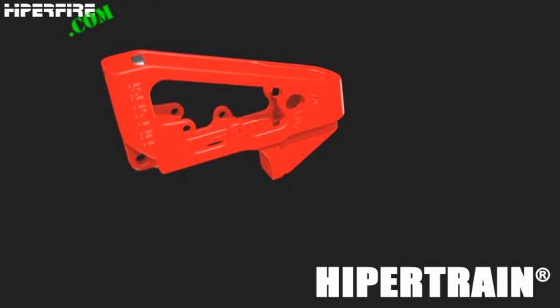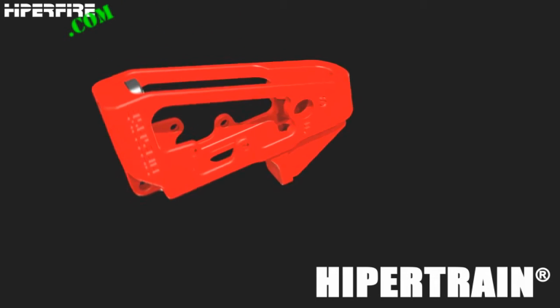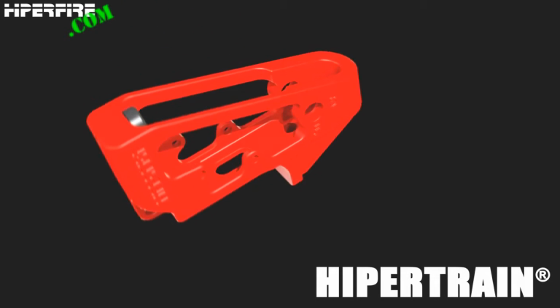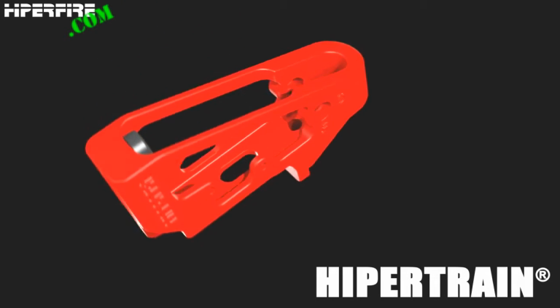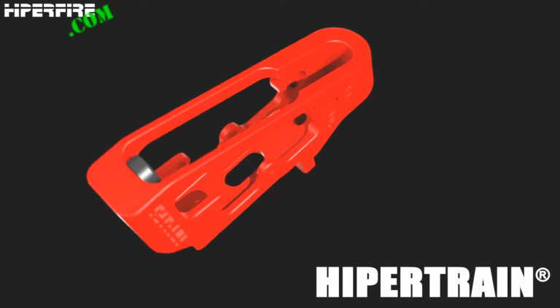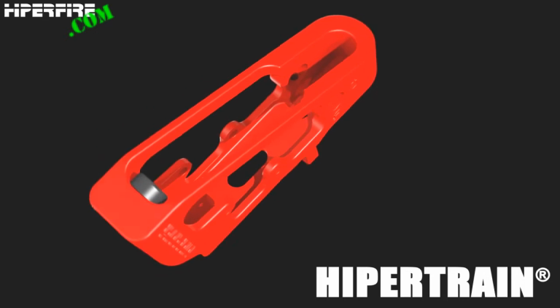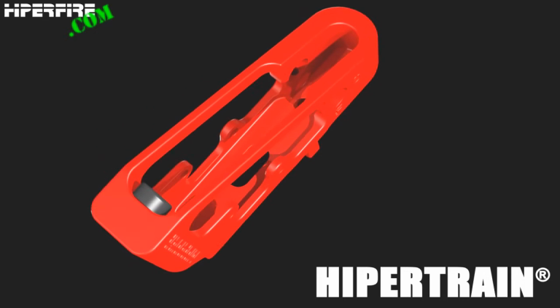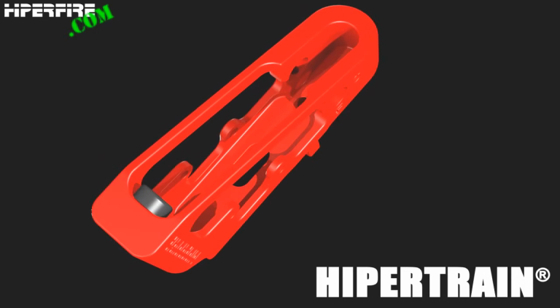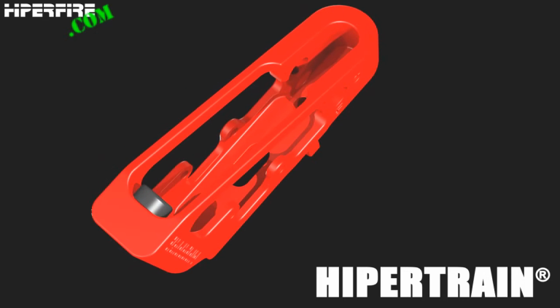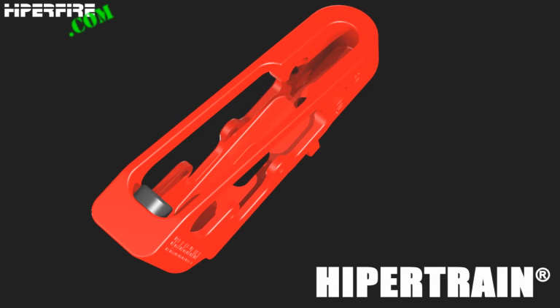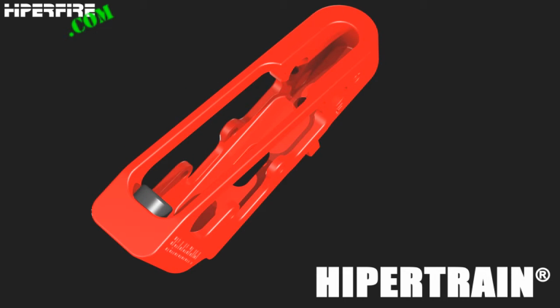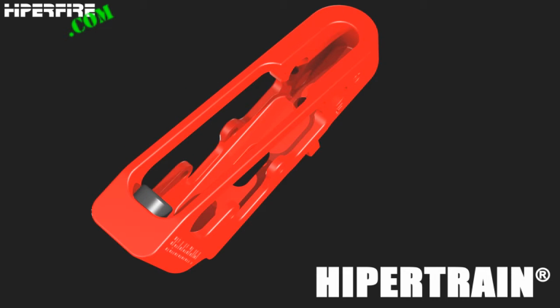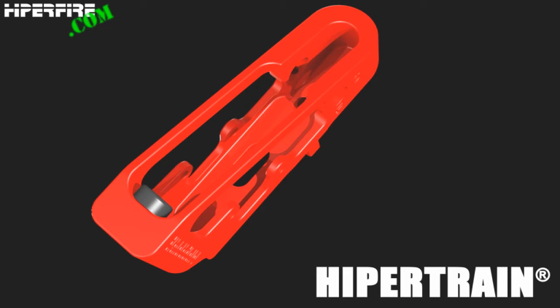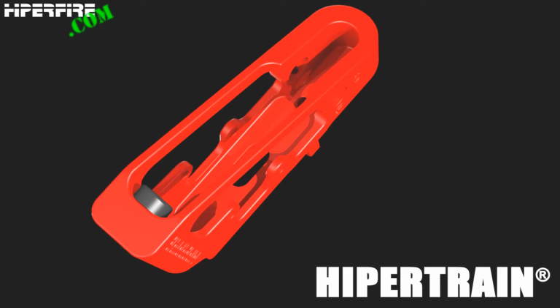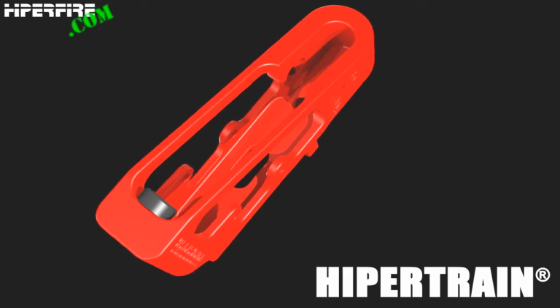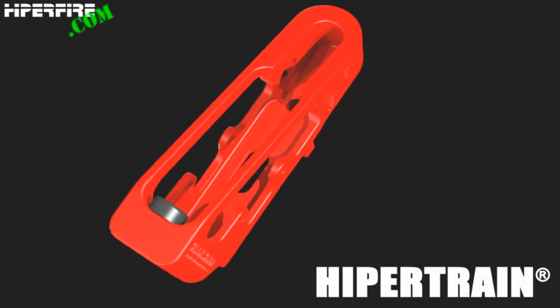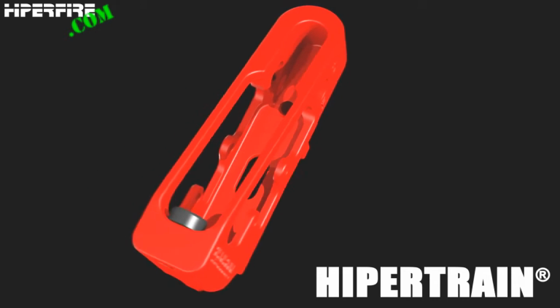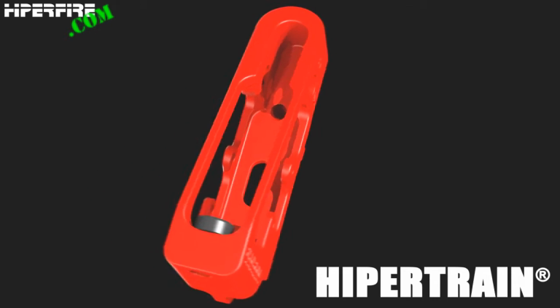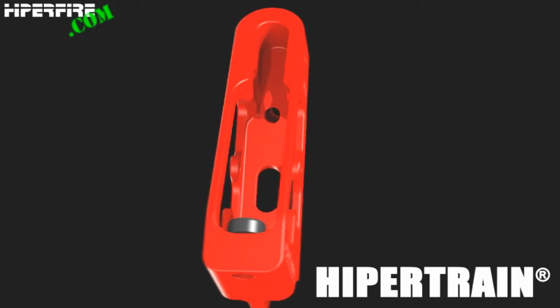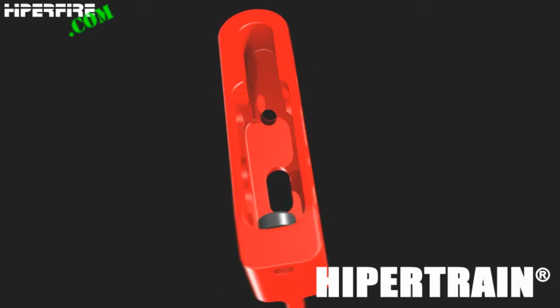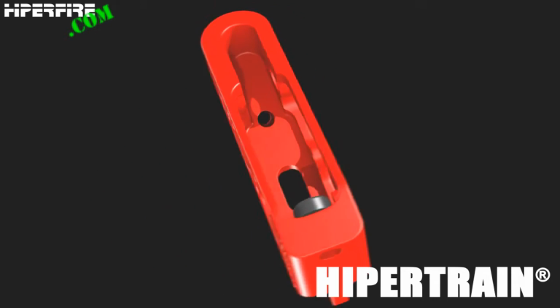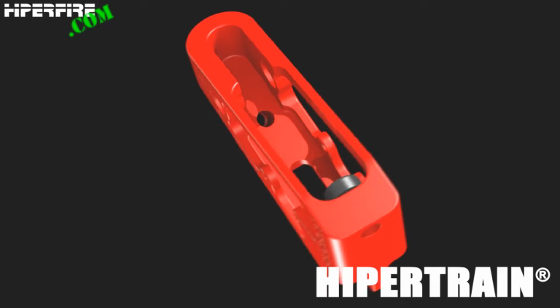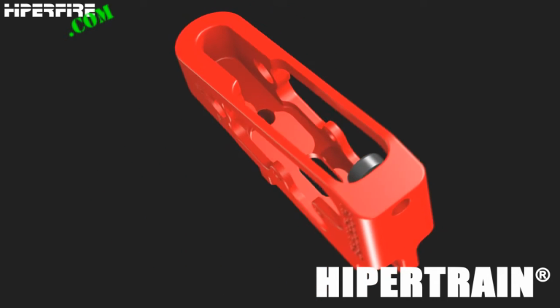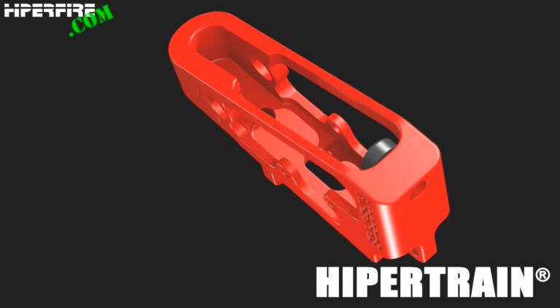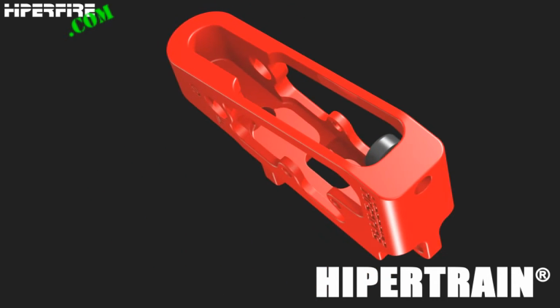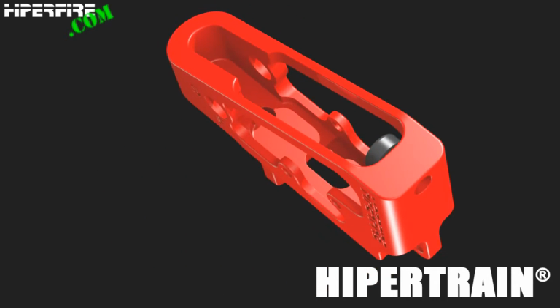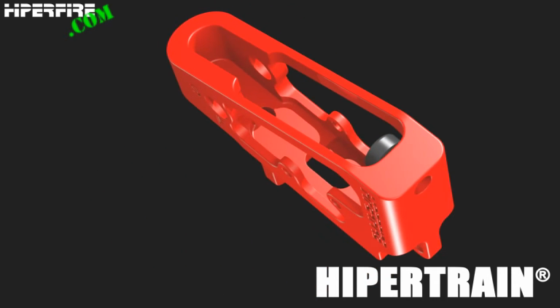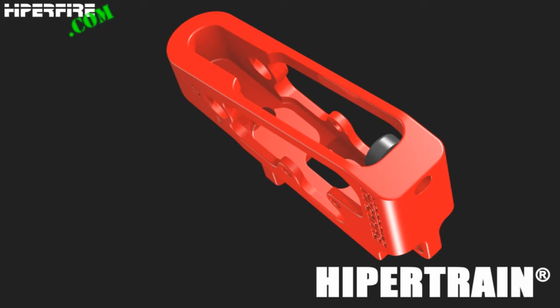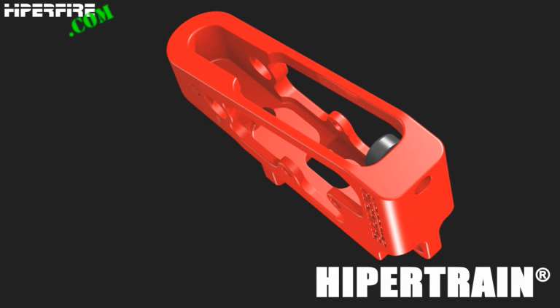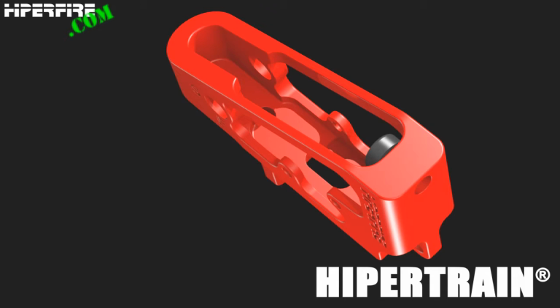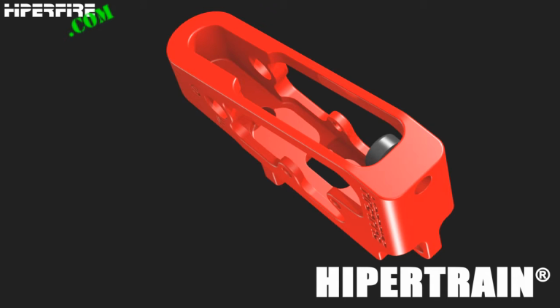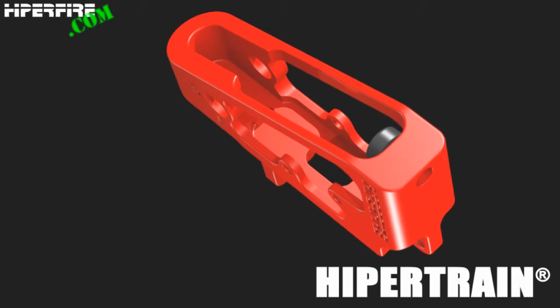This is the HyperTrain, HyperFire's AR Fire Control Group demonstrator. HyperTrain is short for high-performance trainer.